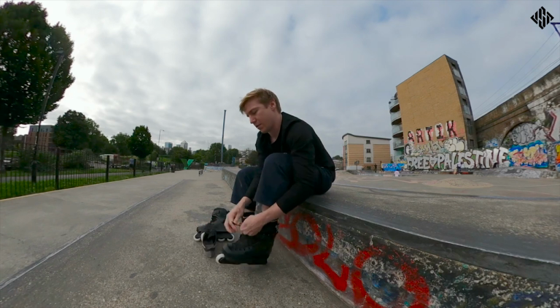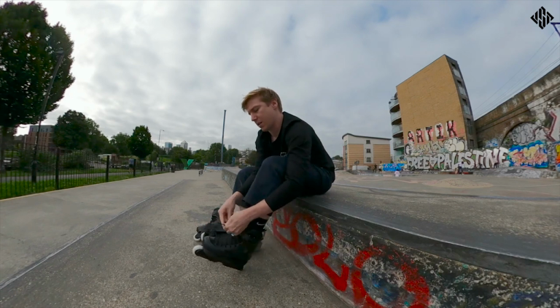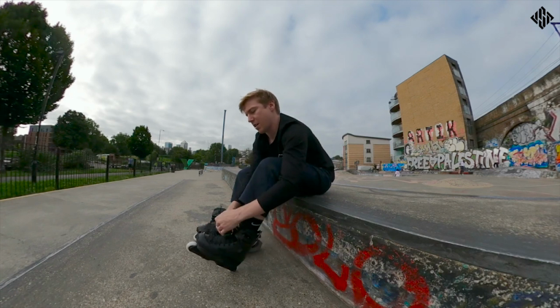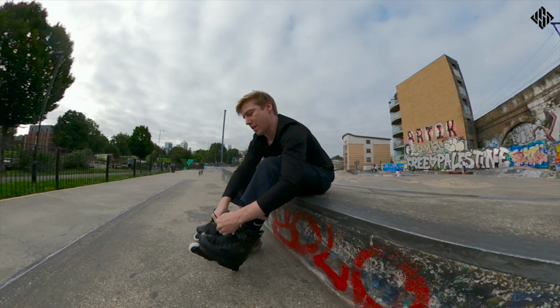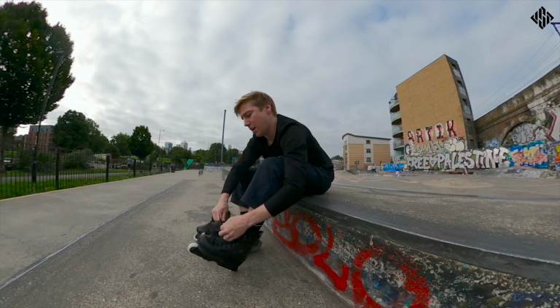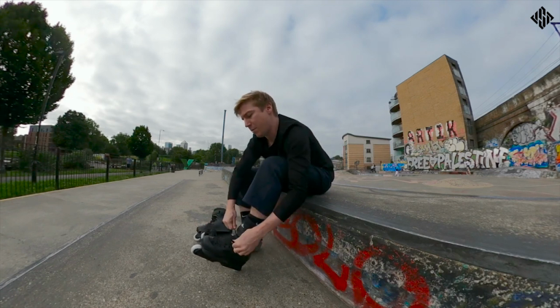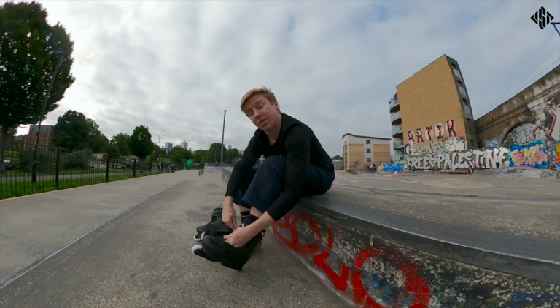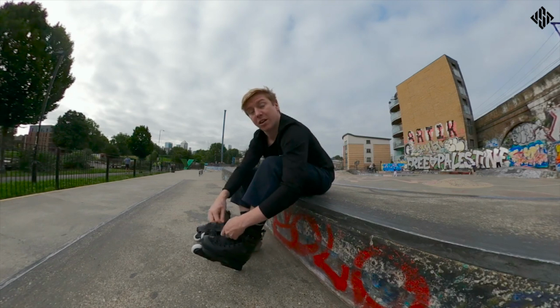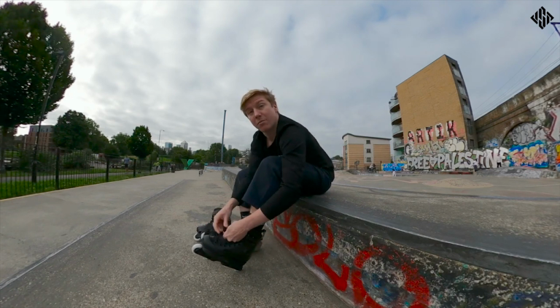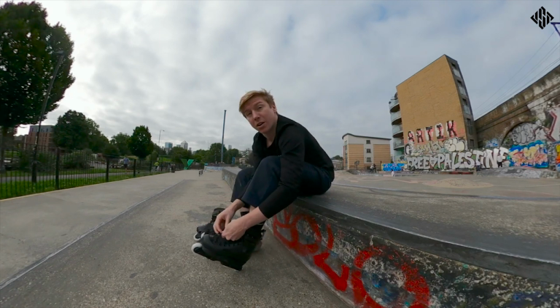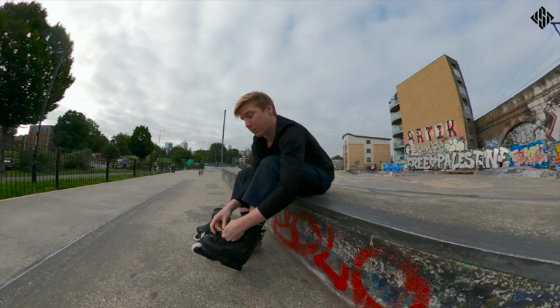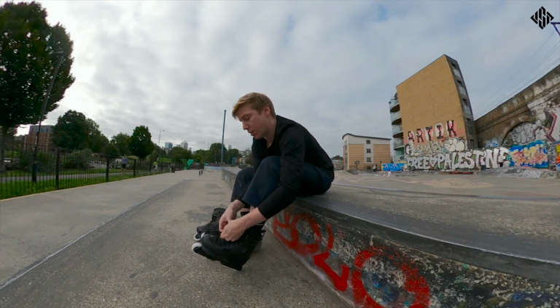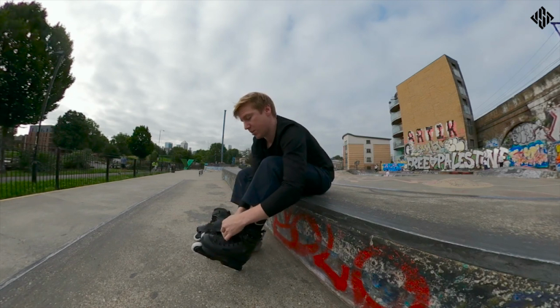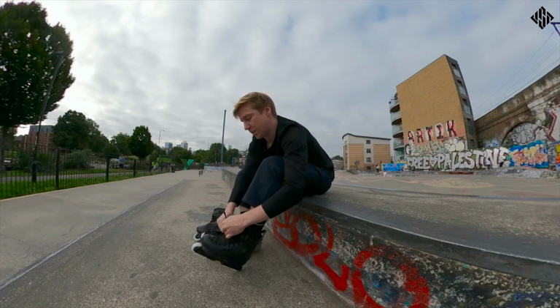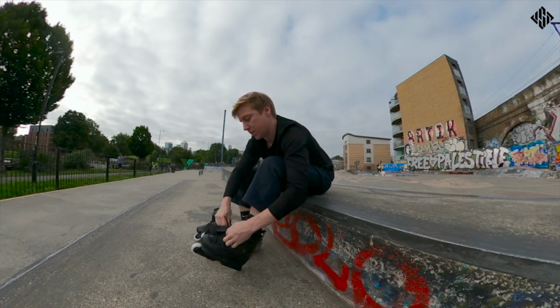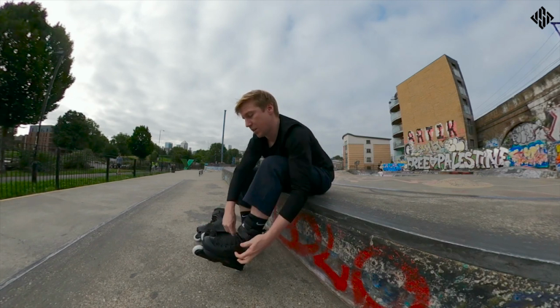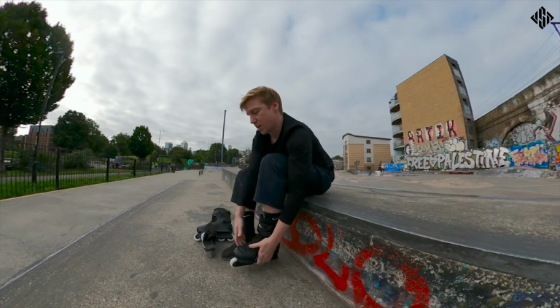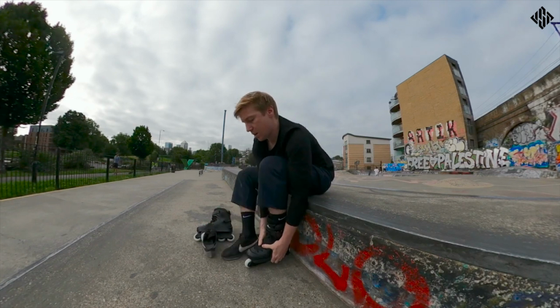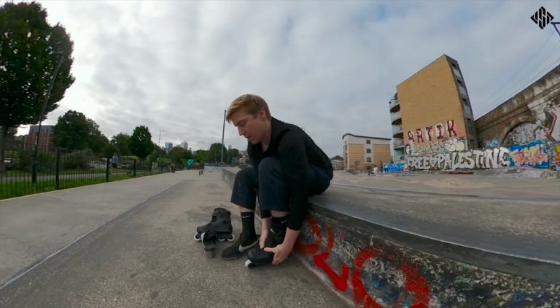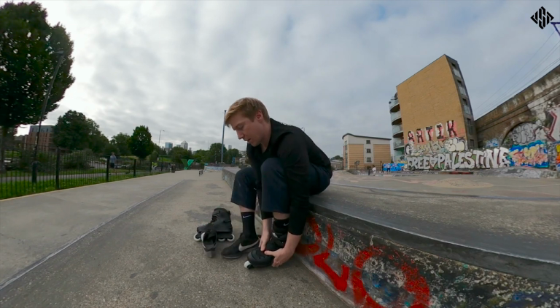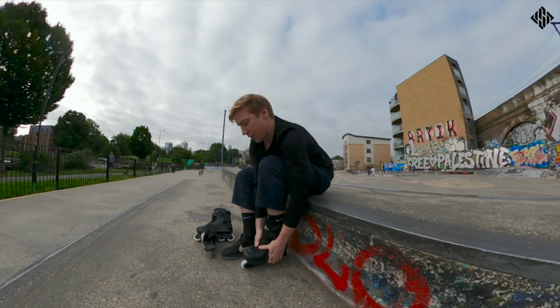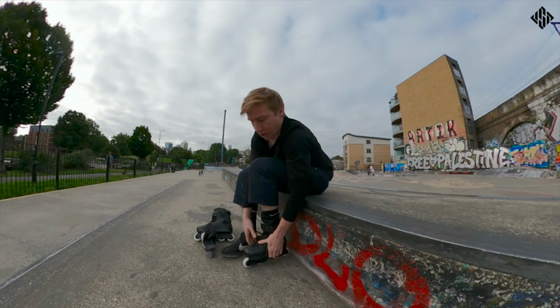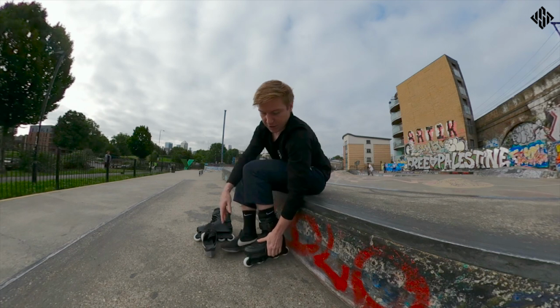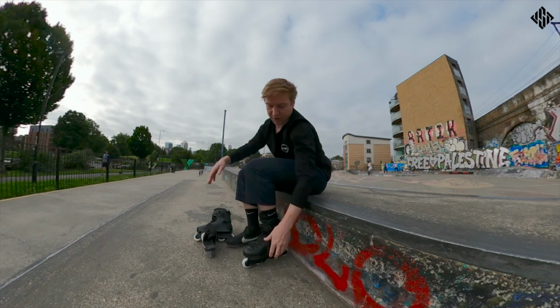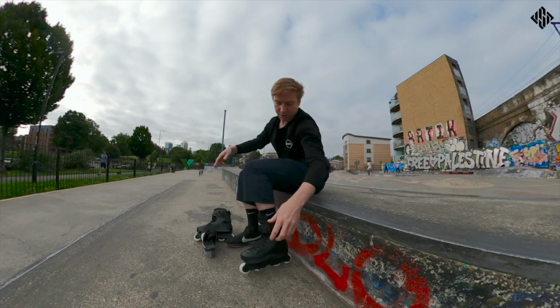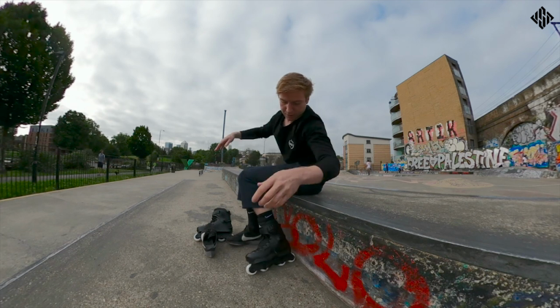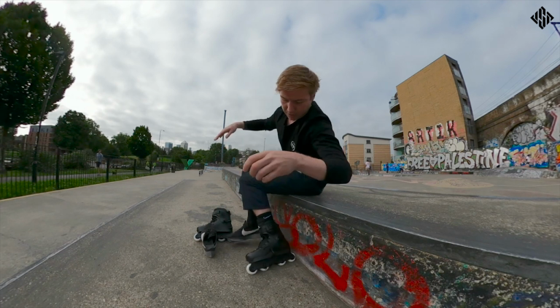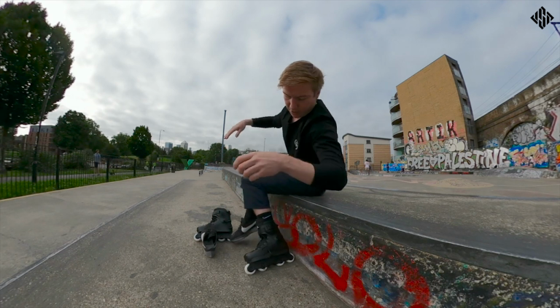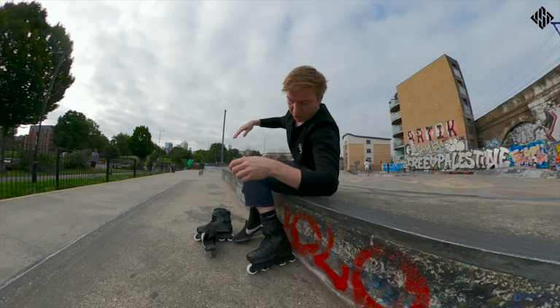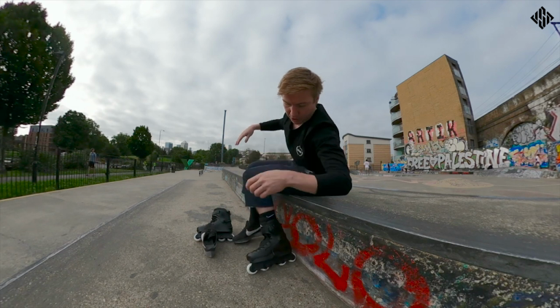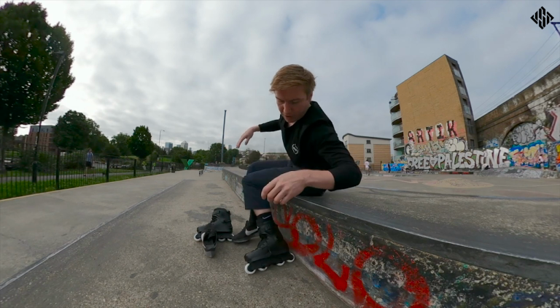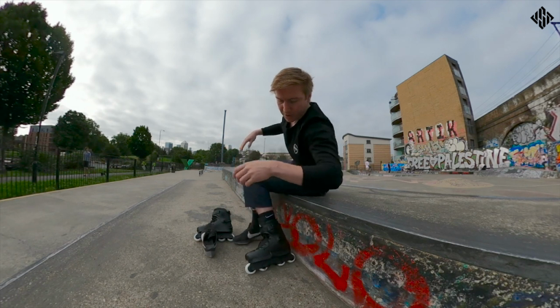Alright, I'm here at the Marlin Plaza in East London and I'll have a little go on these and let you know what I think about them.